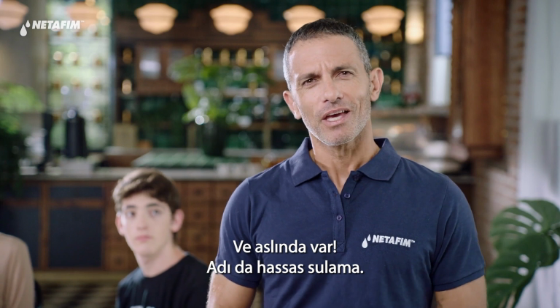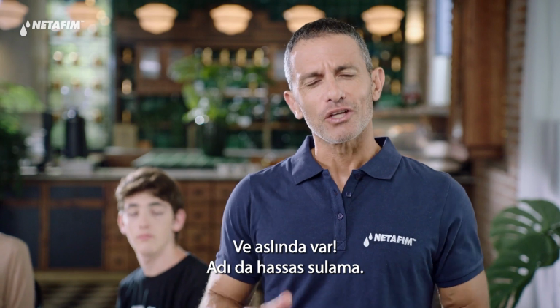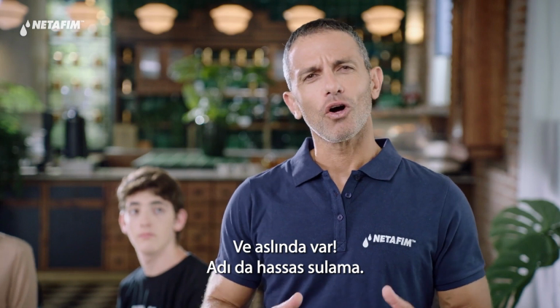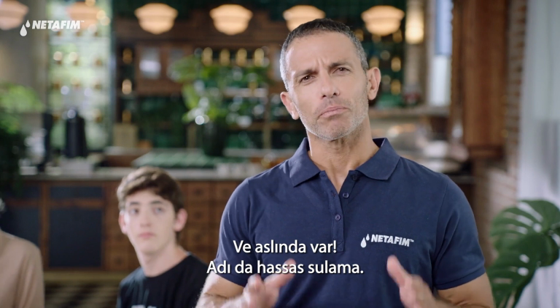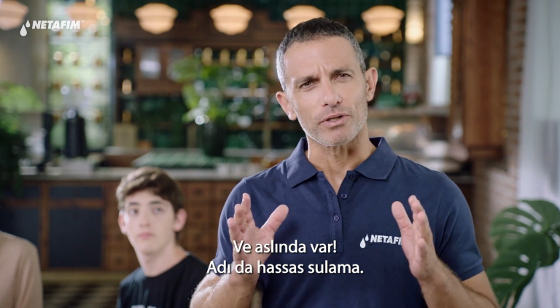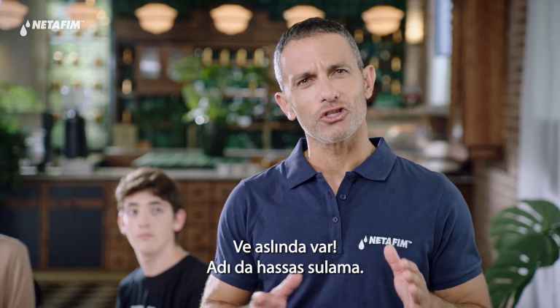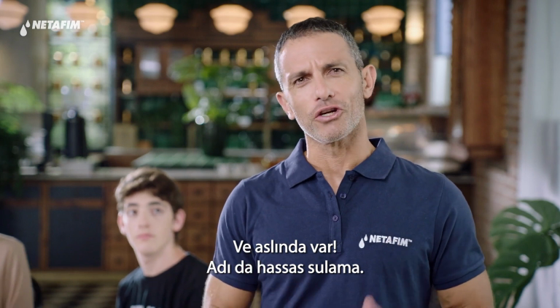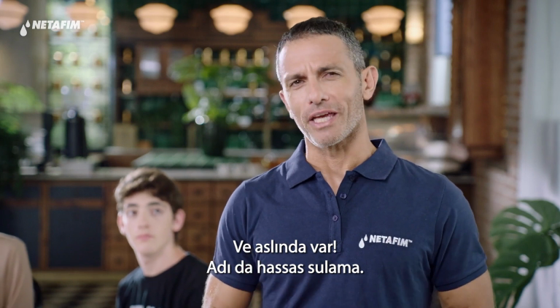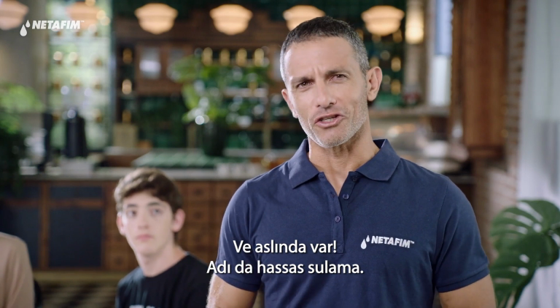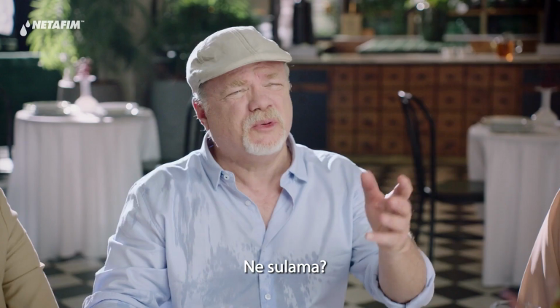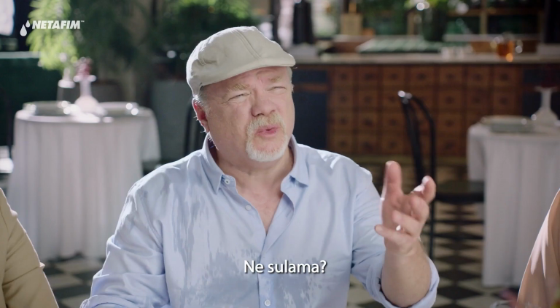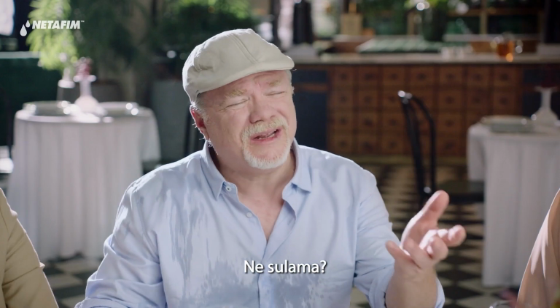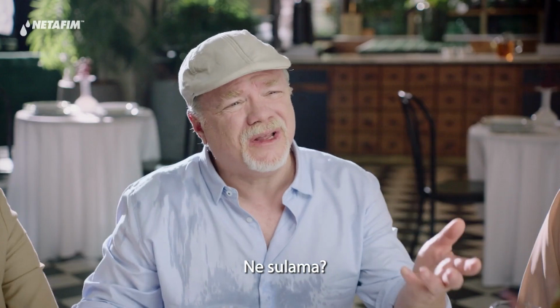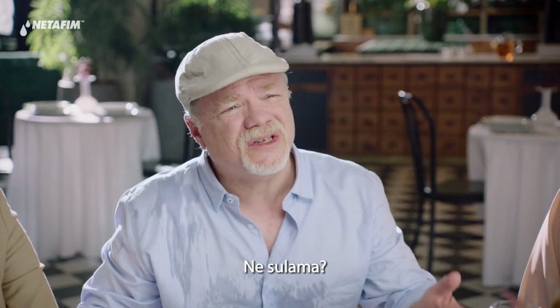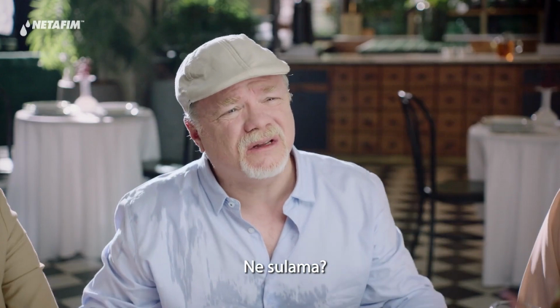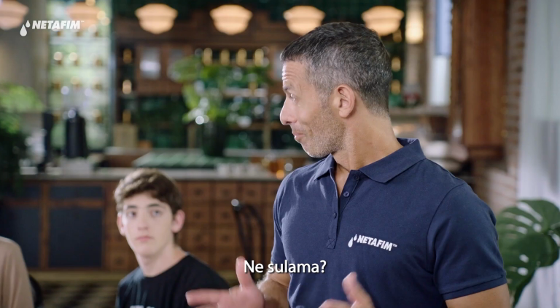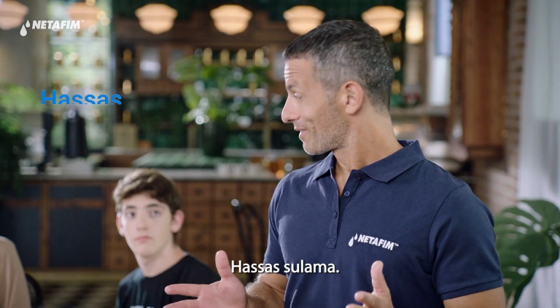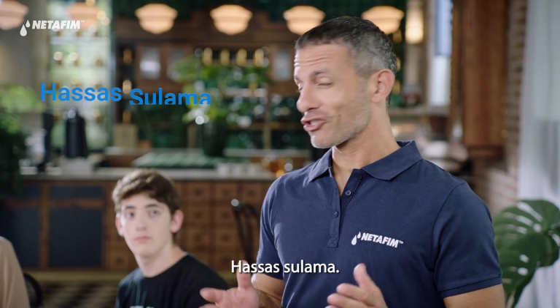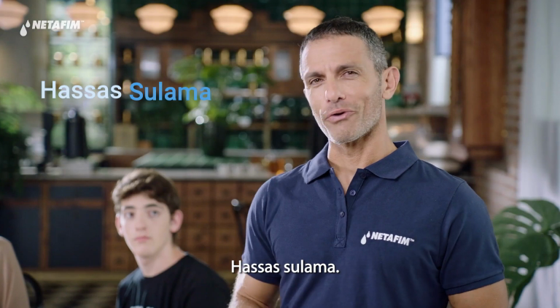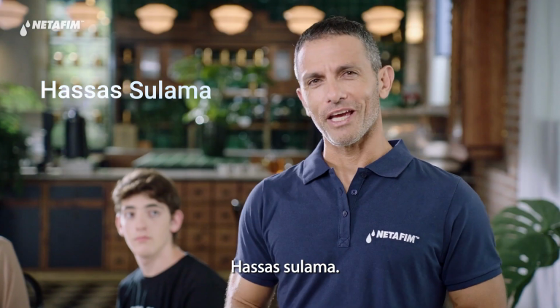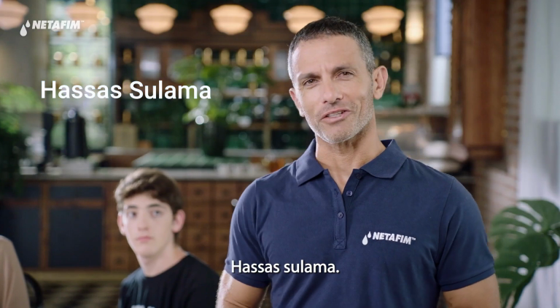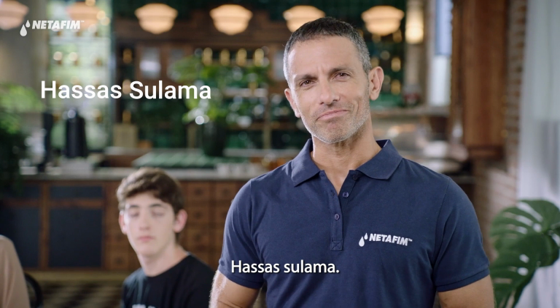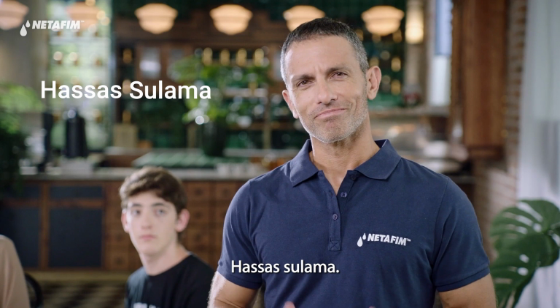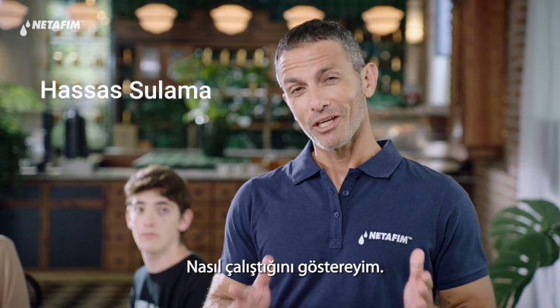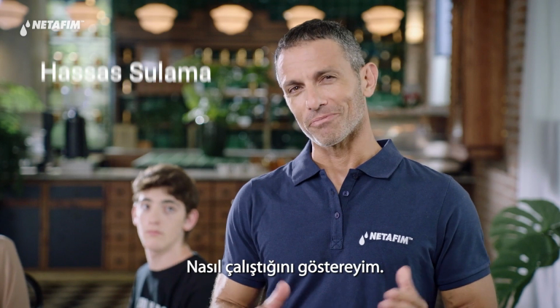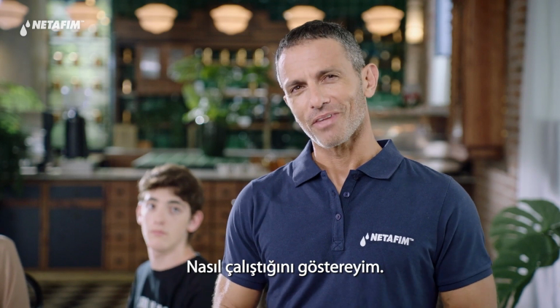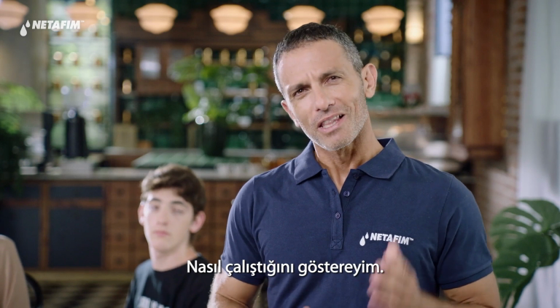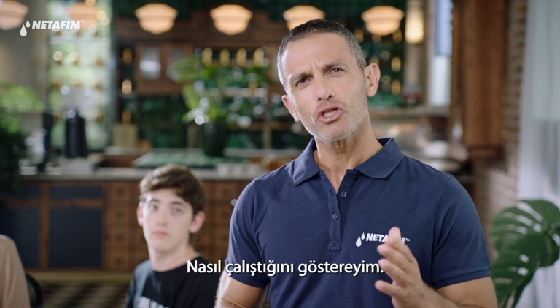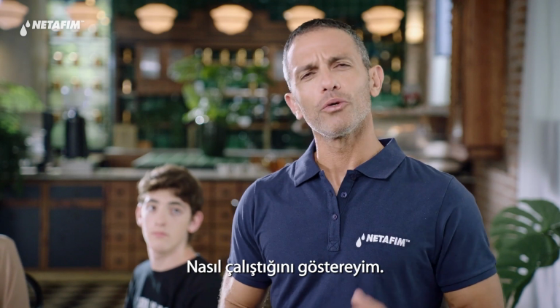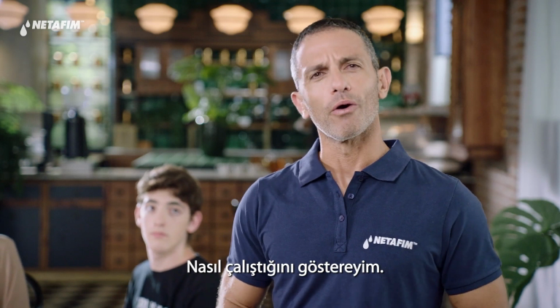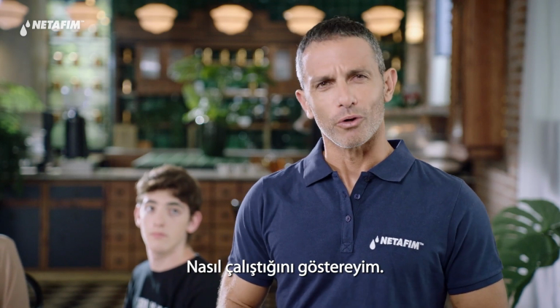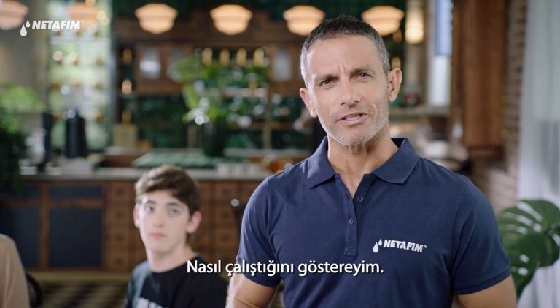It's called precision irrigation. Pre-what irrigation? Precision irrigation. Here, let me show you how it works.